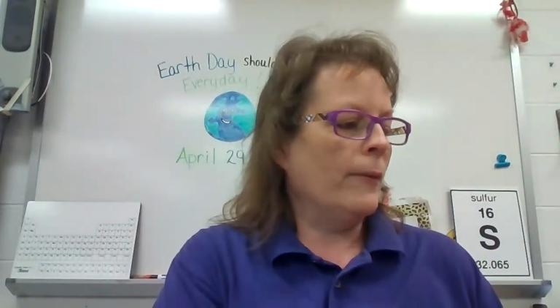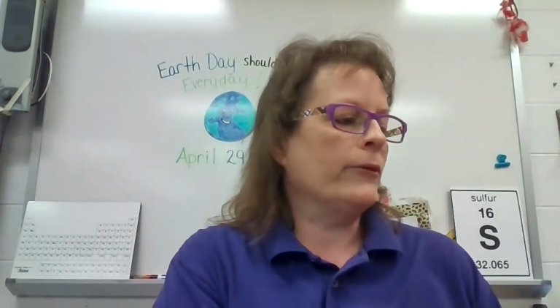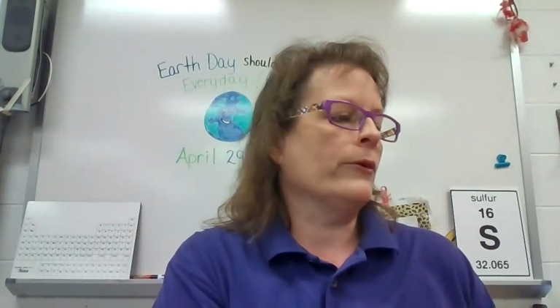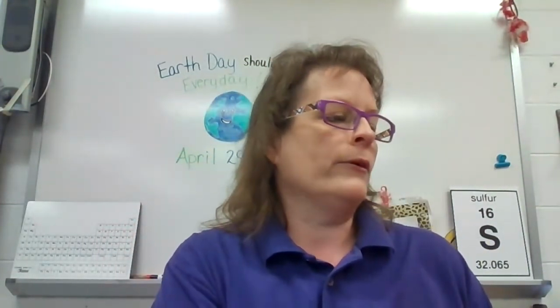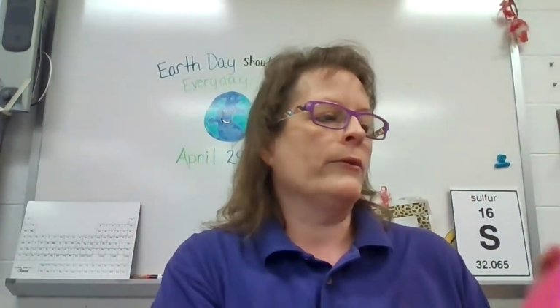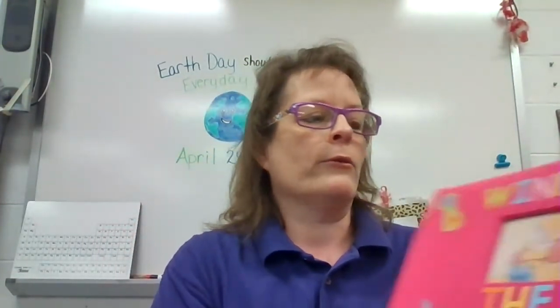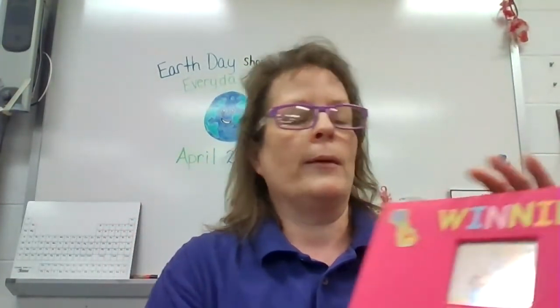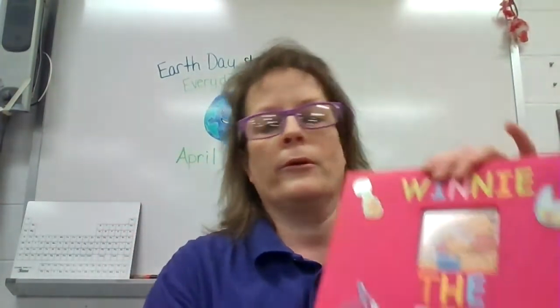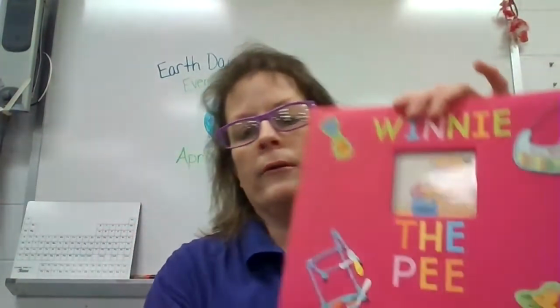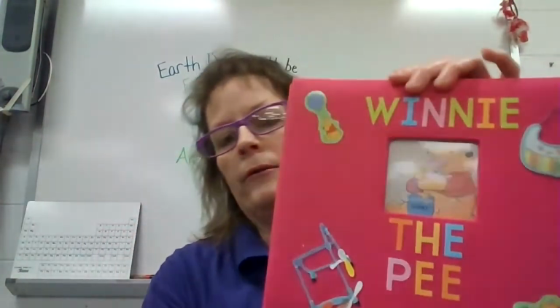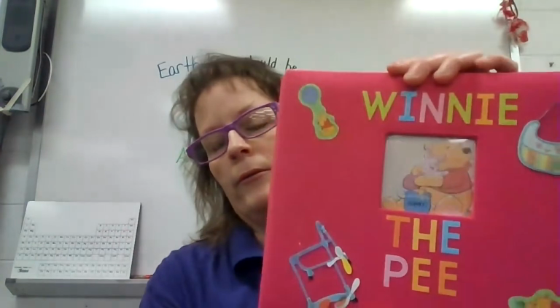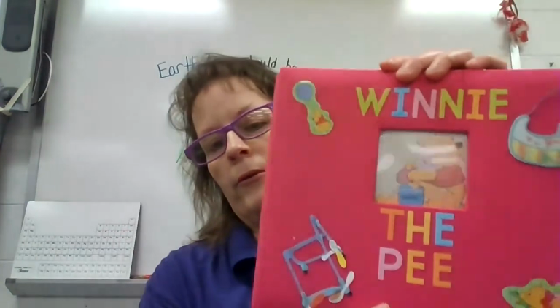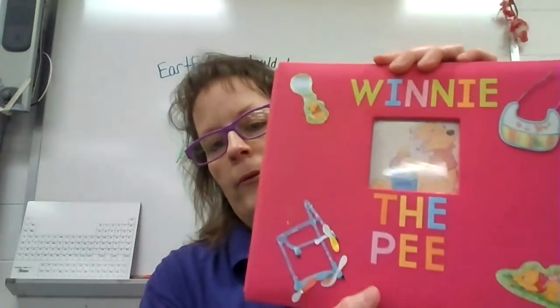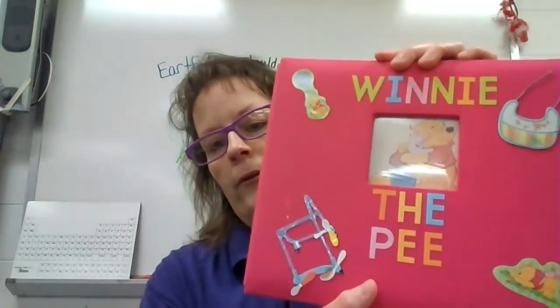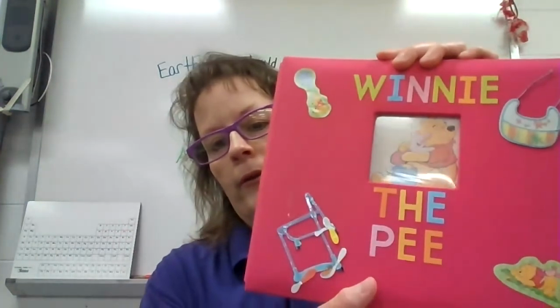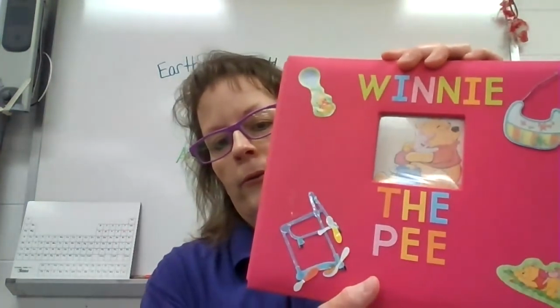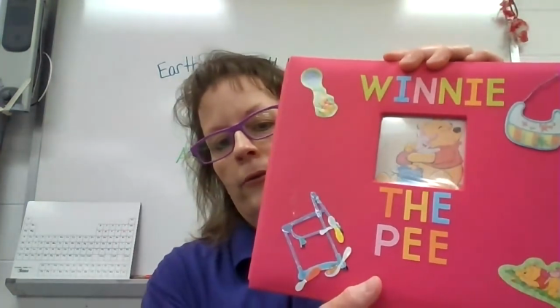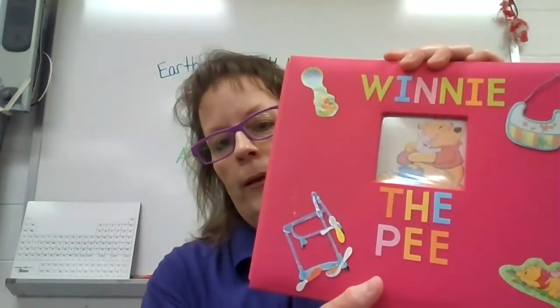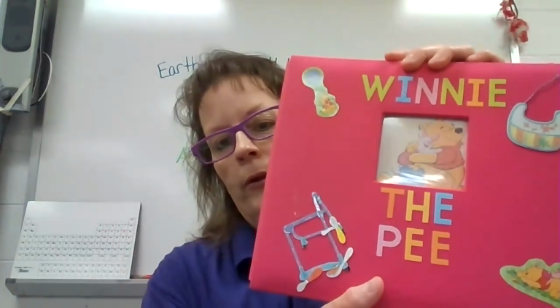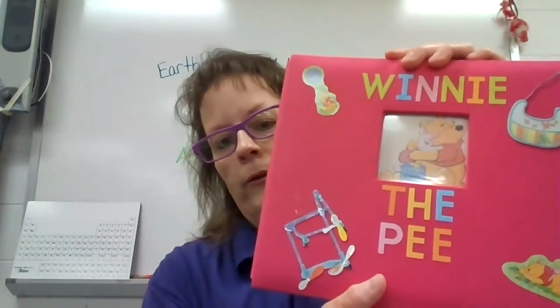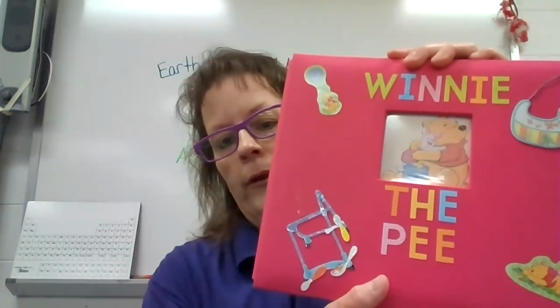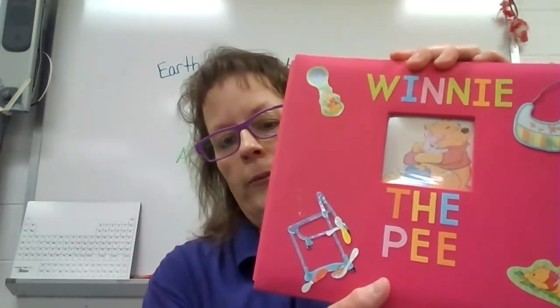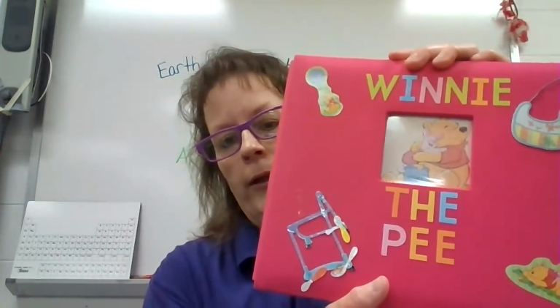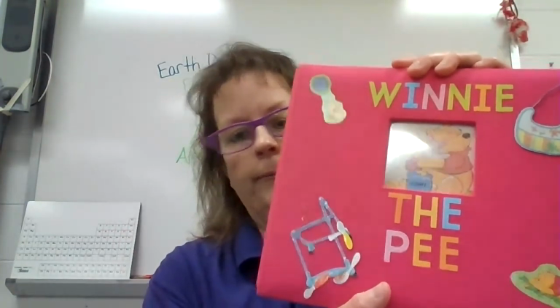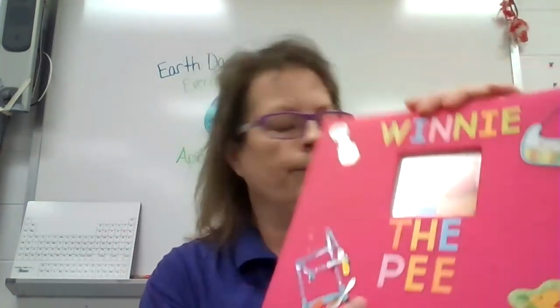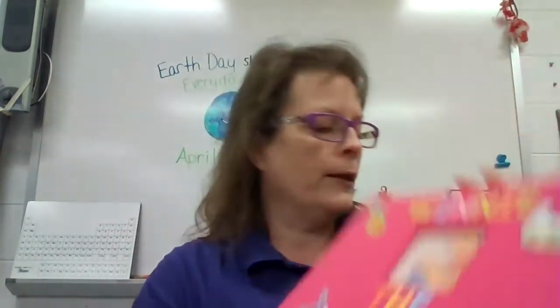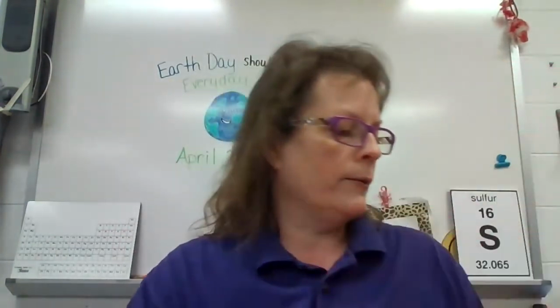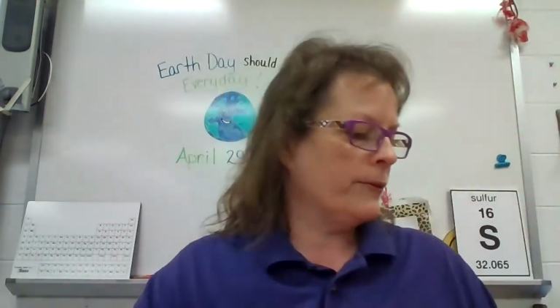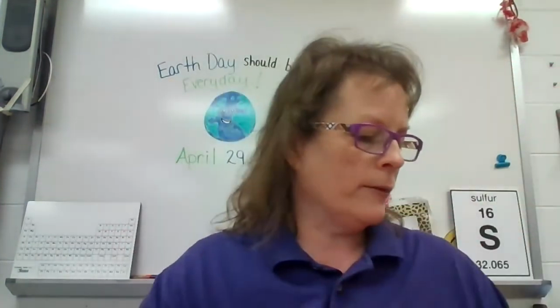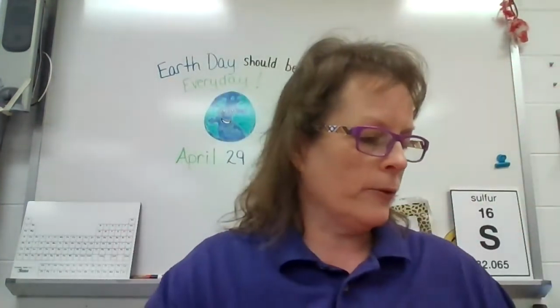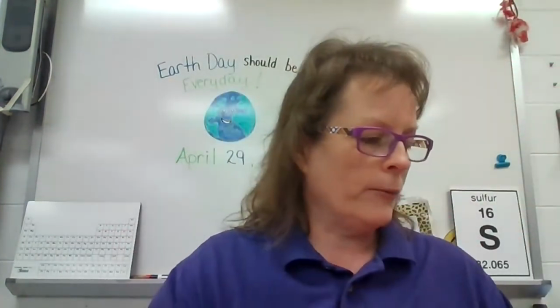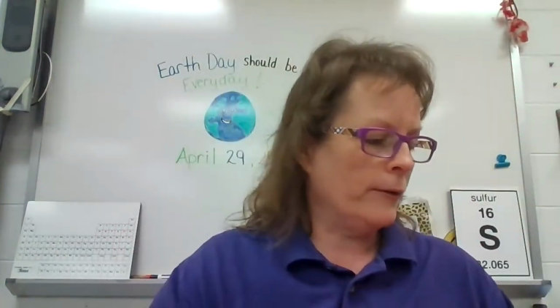This girl was a scrapbooker, so of course she made a really cool scrapbook — Winnie the Peek. That one was done quite well.